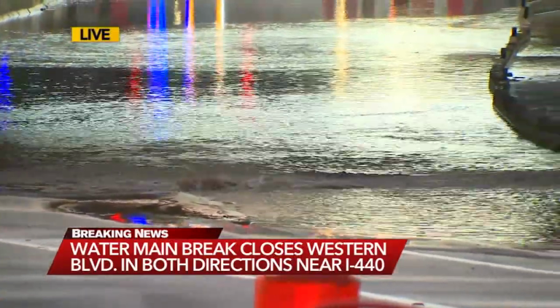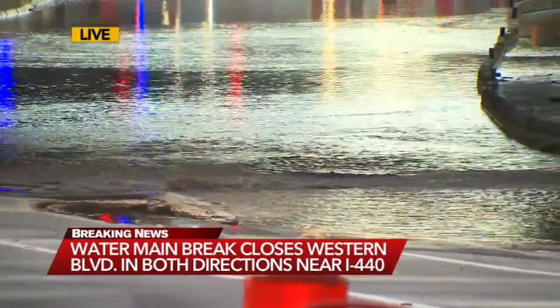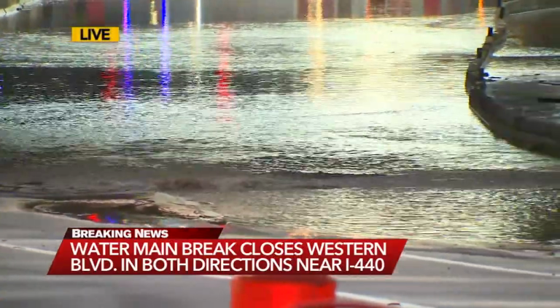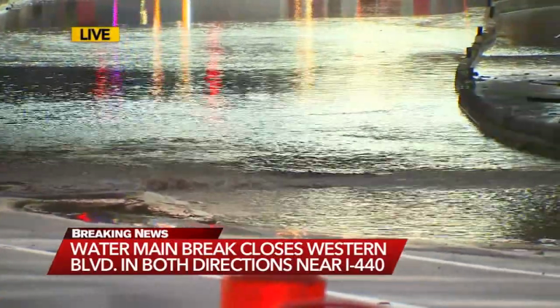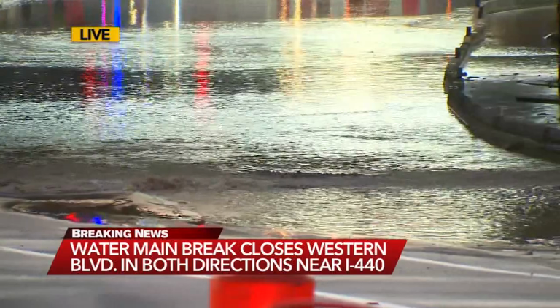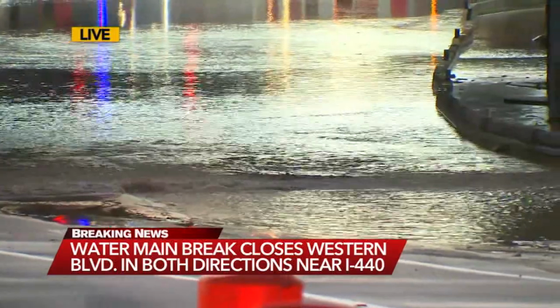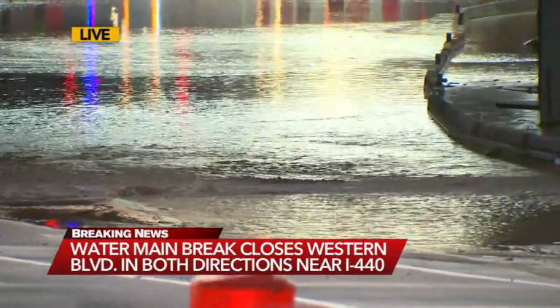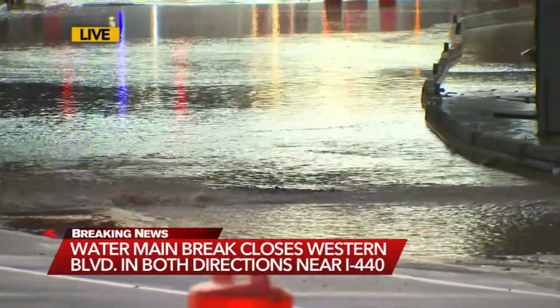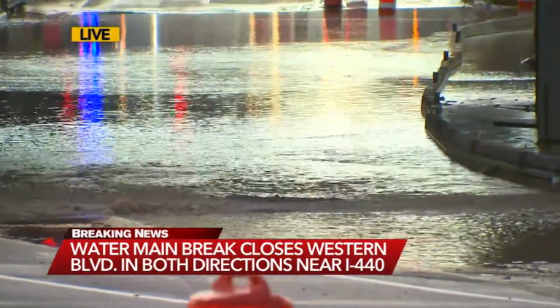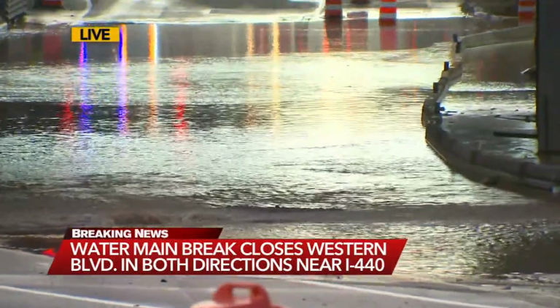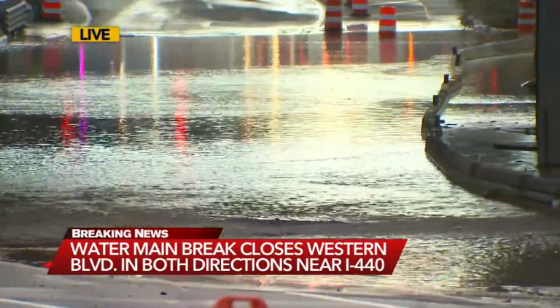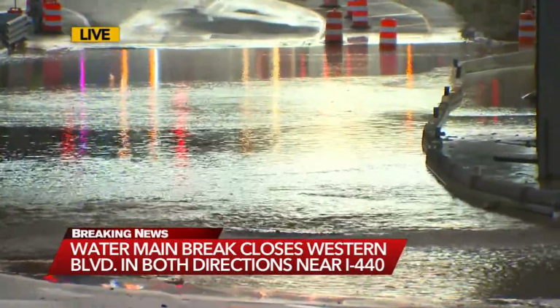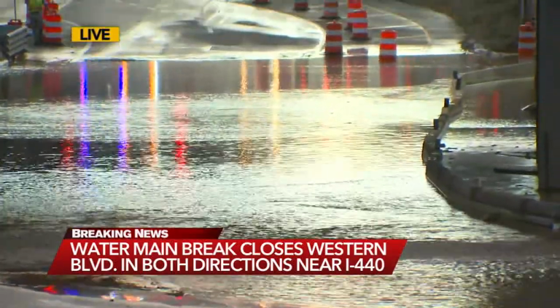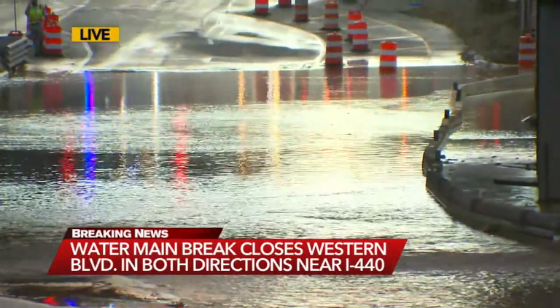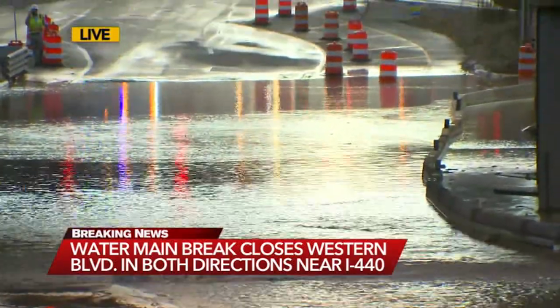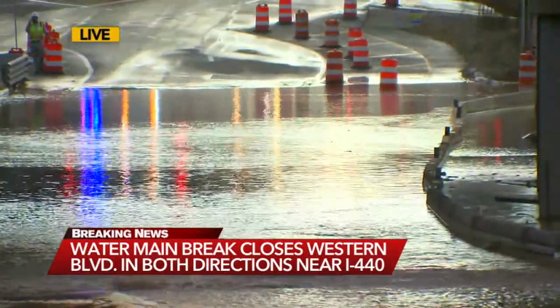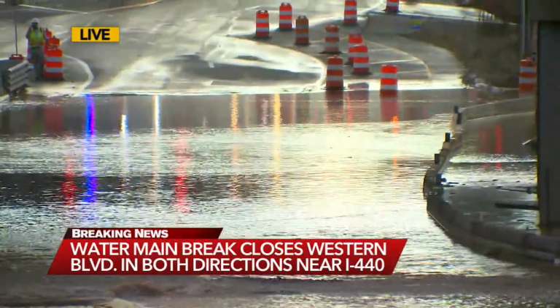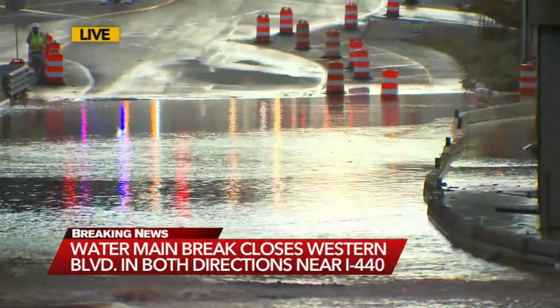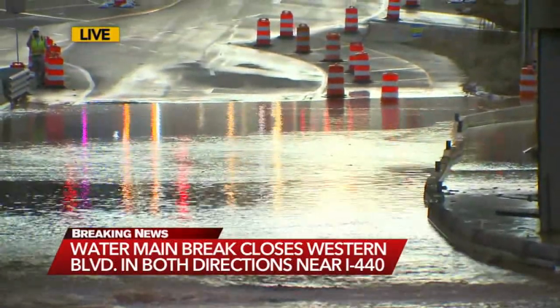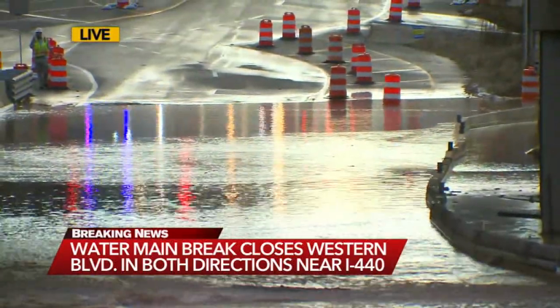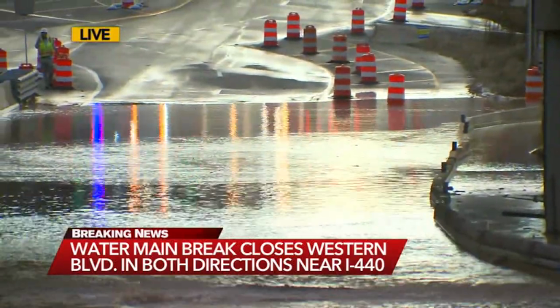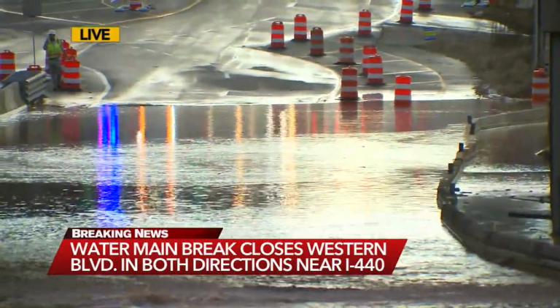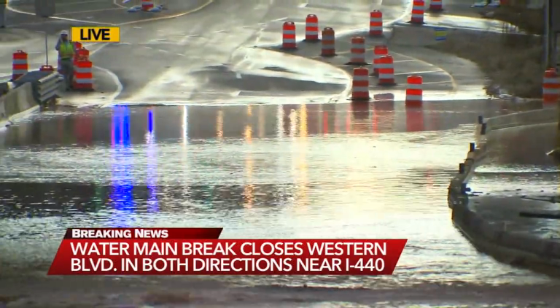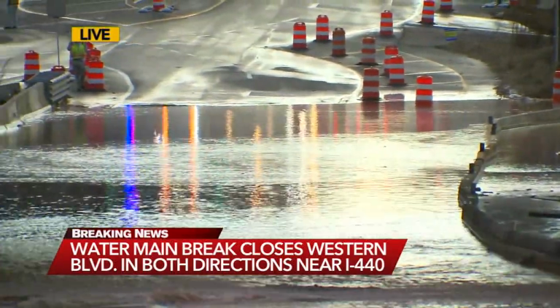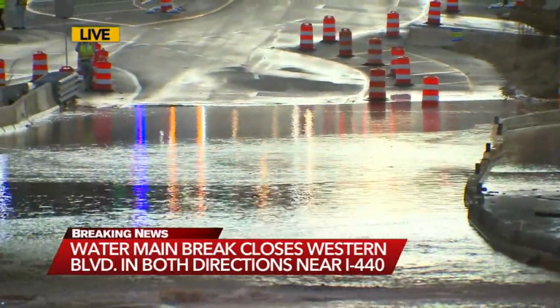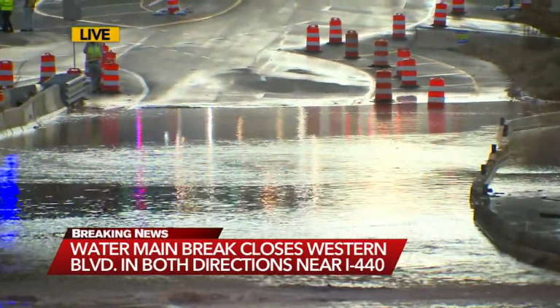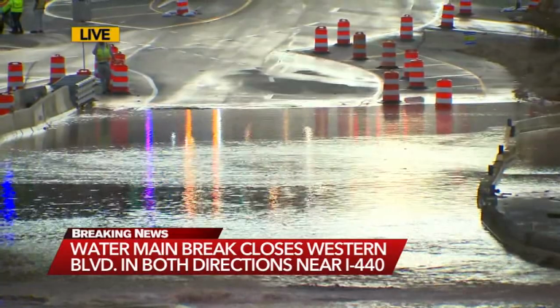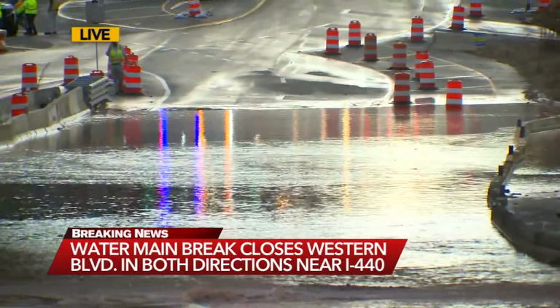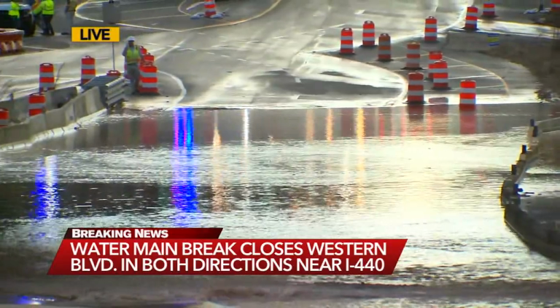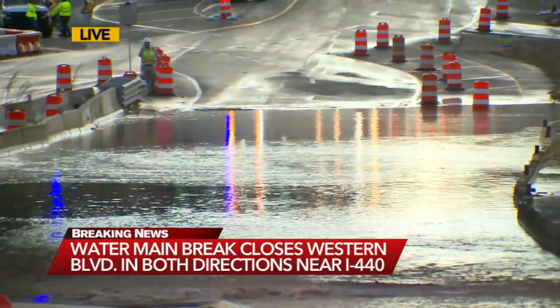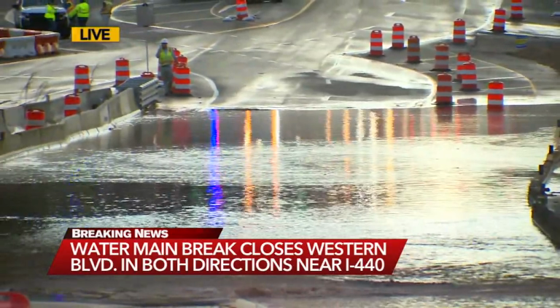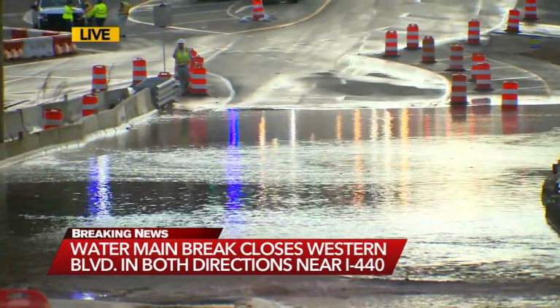The other side is not as flooded as this one. We did see some crews able to slowly just drive through that lane.